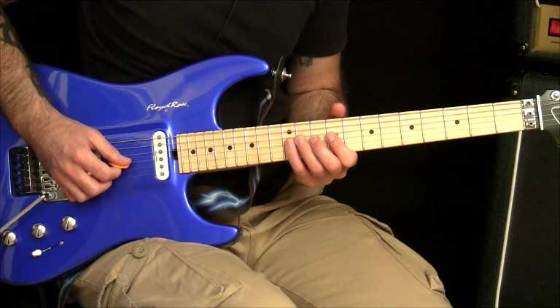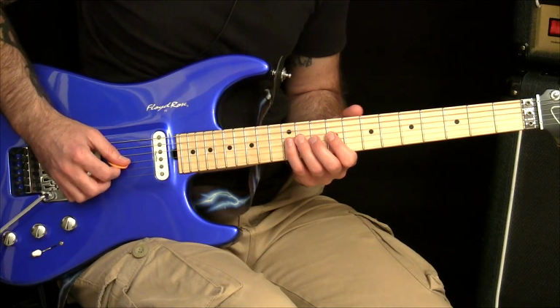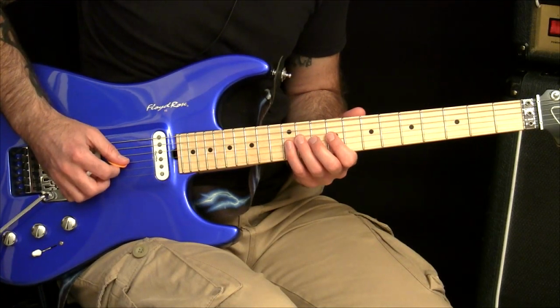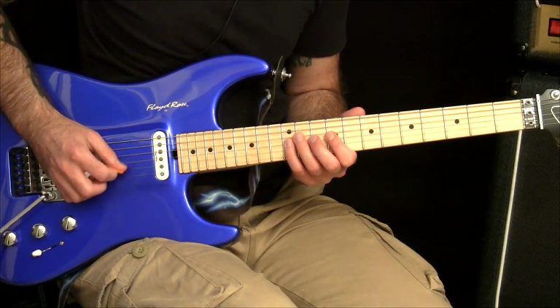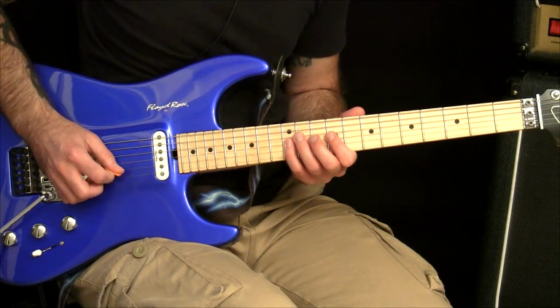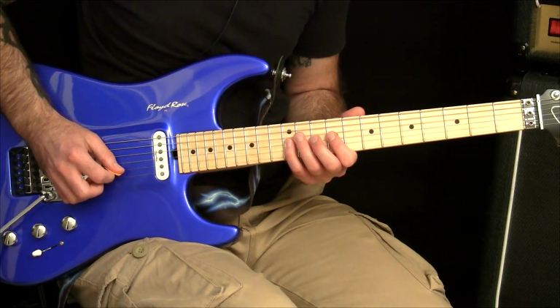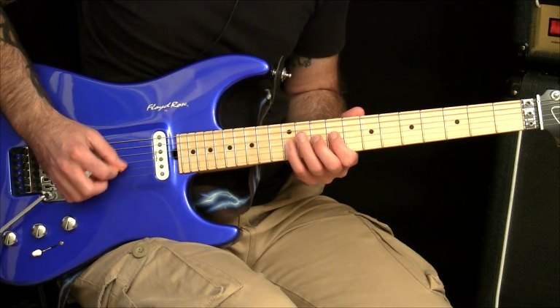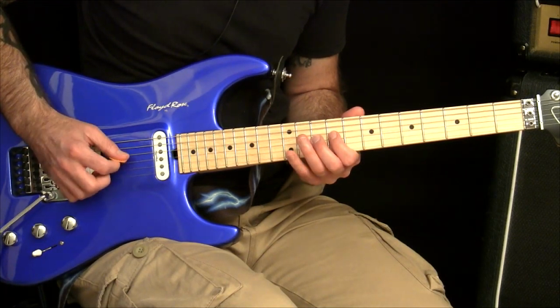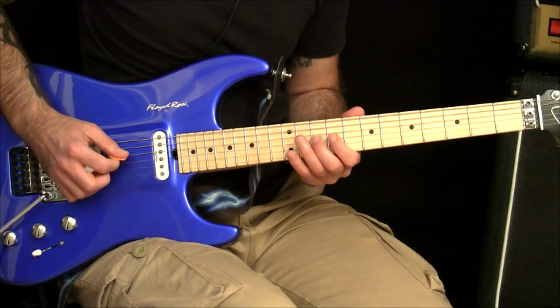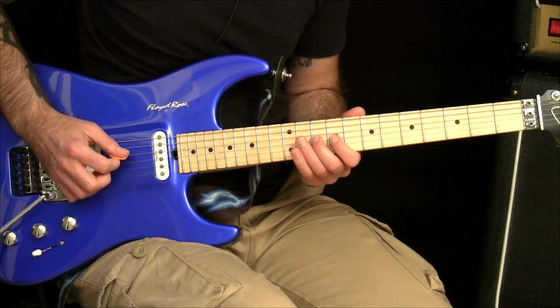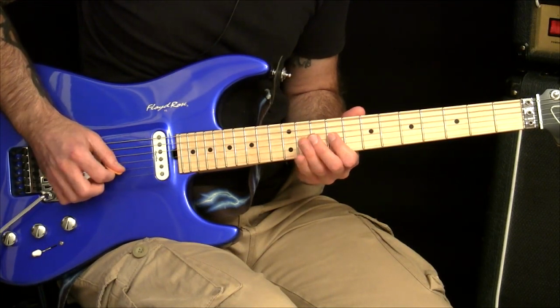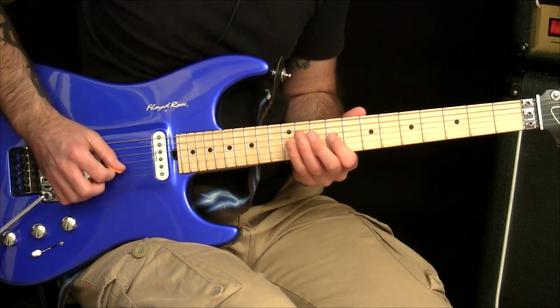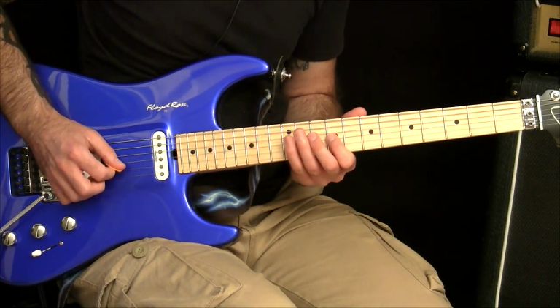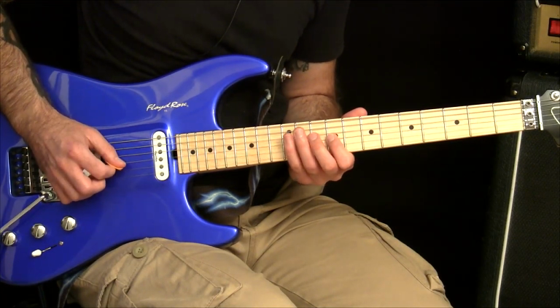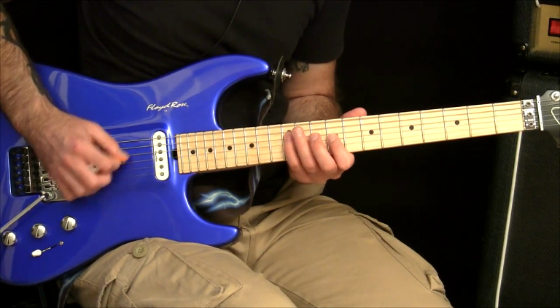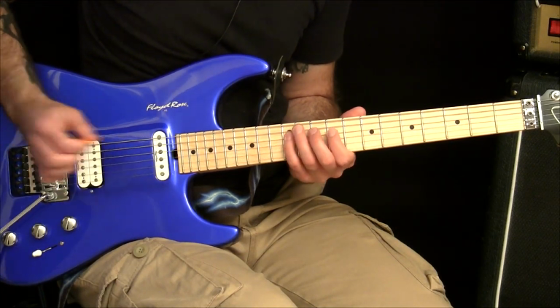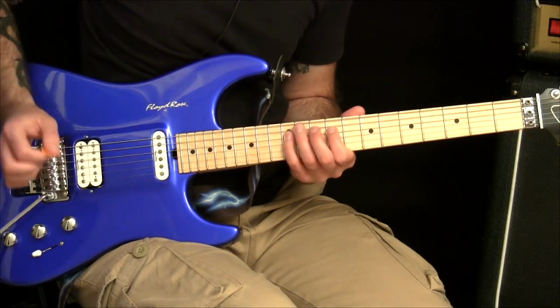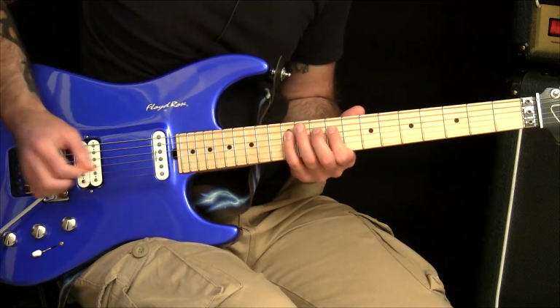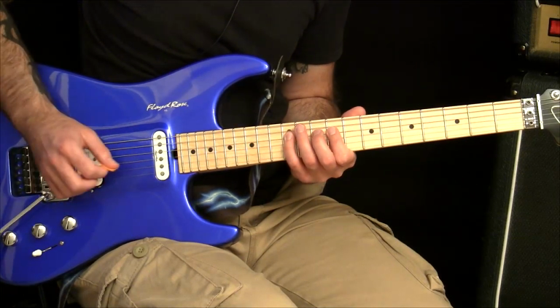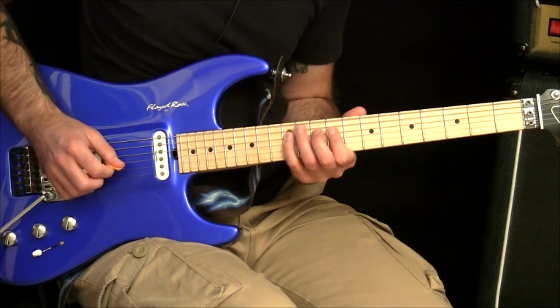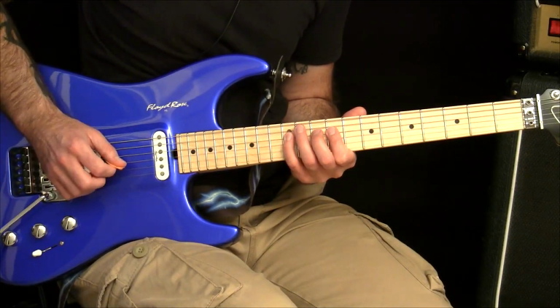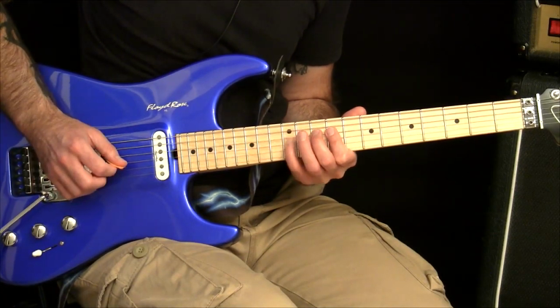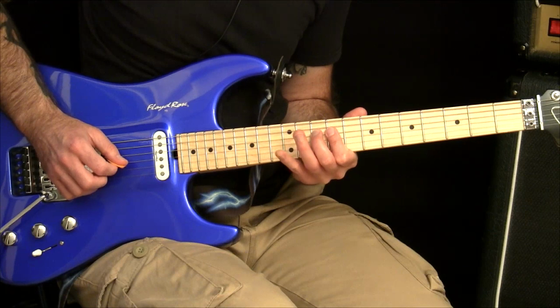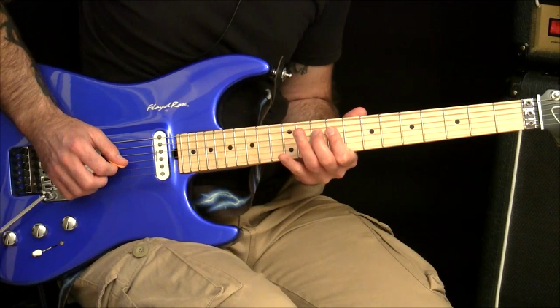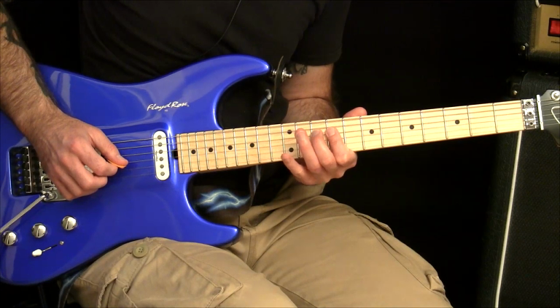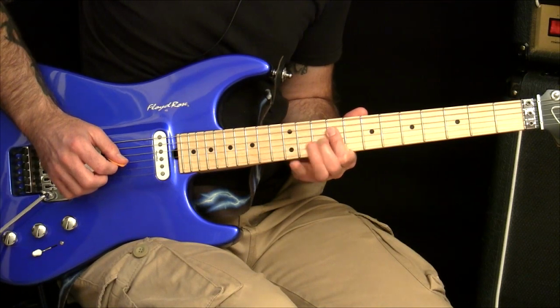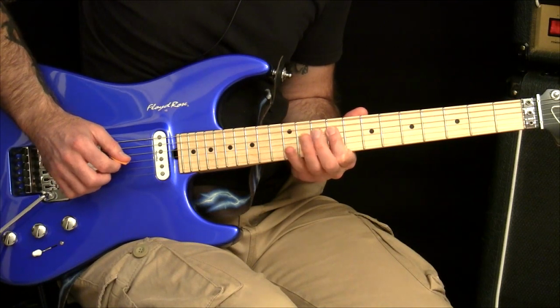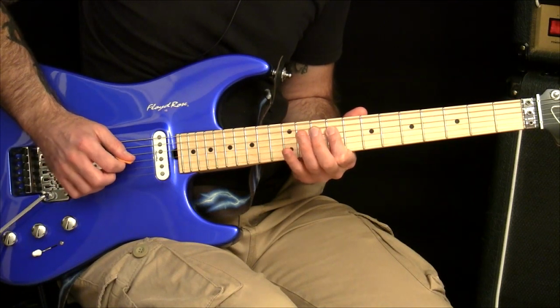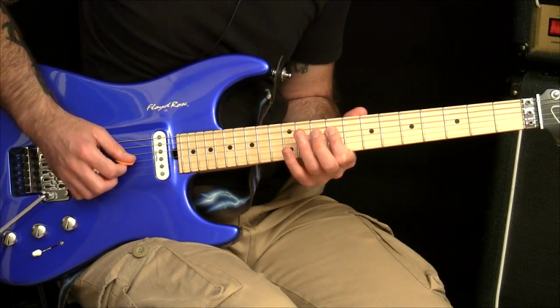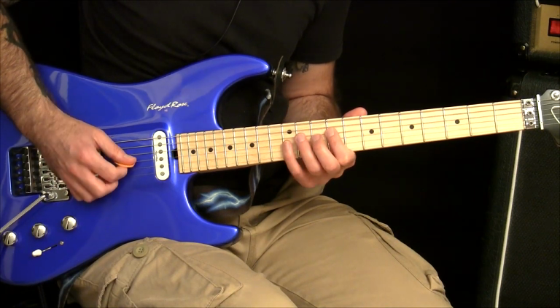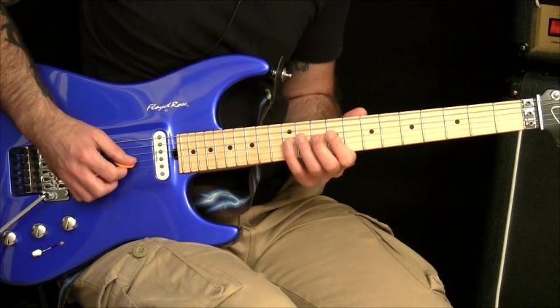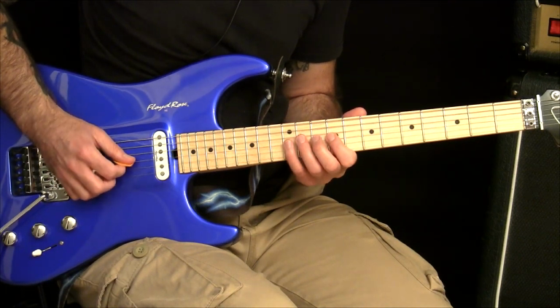If you go down, up, down, up, and then pull off, pull off on the D string.